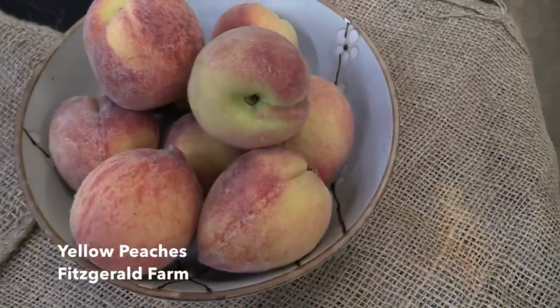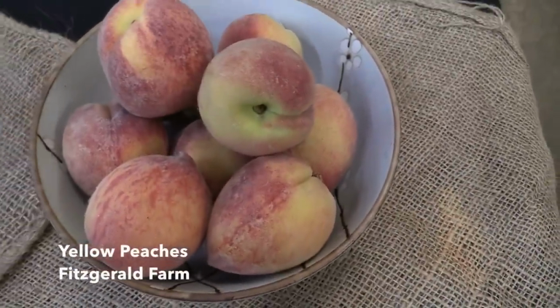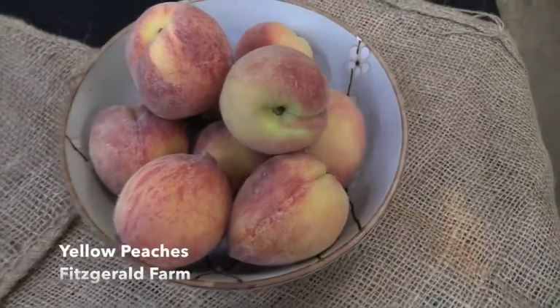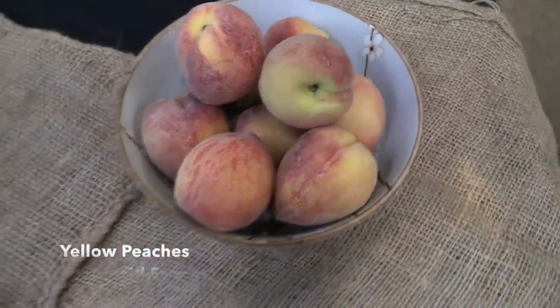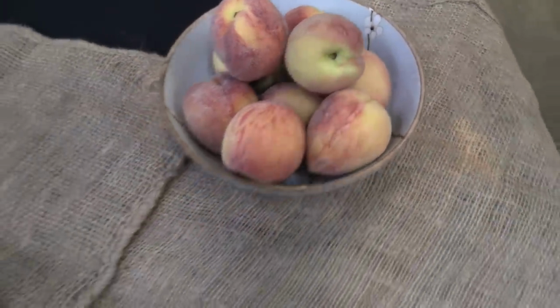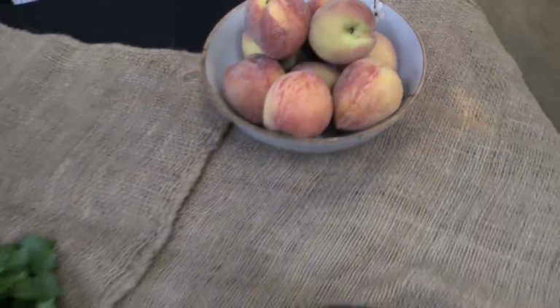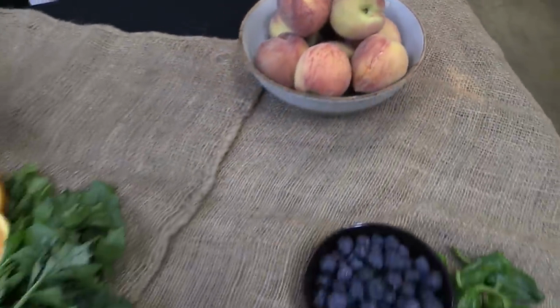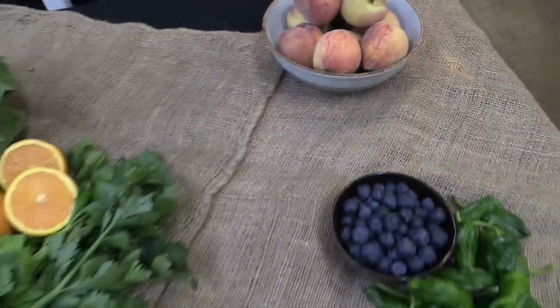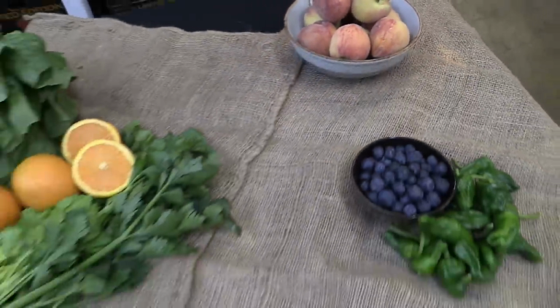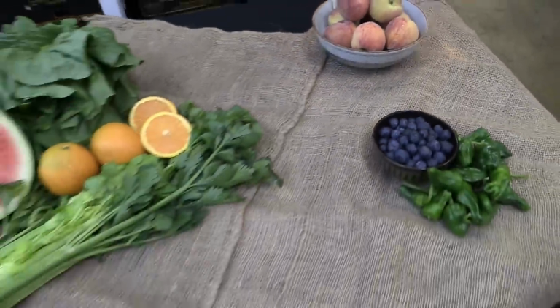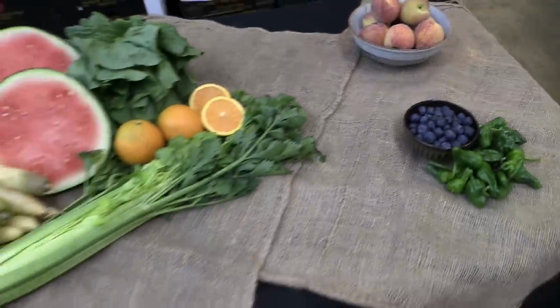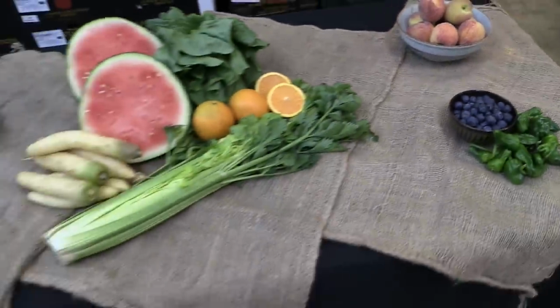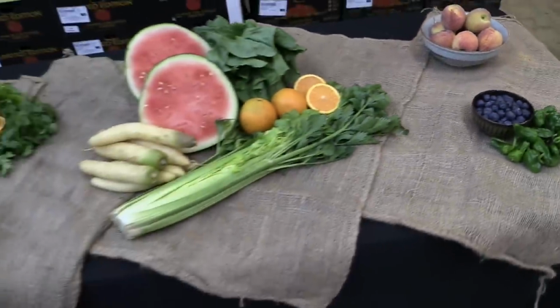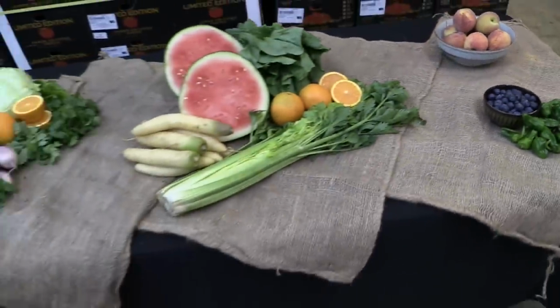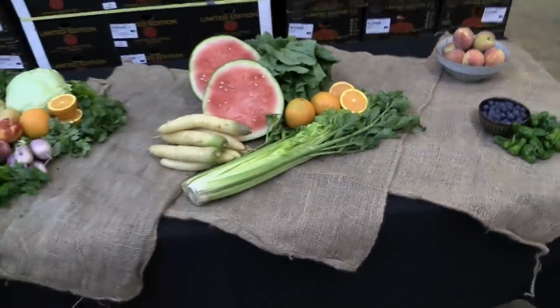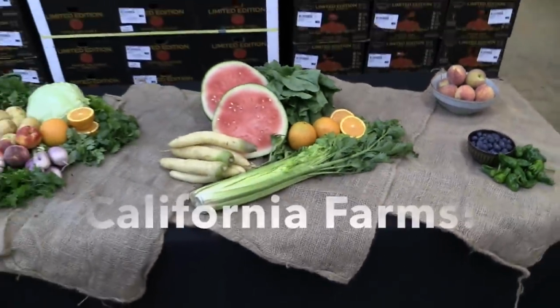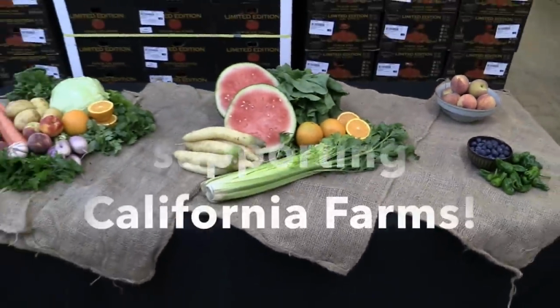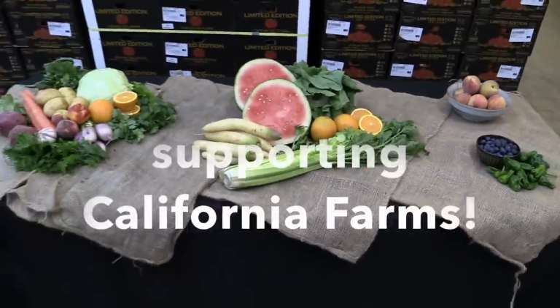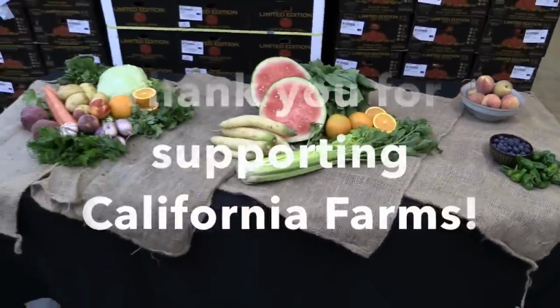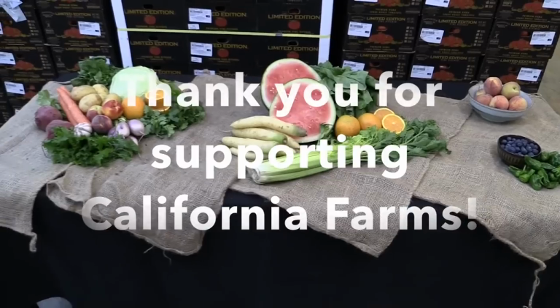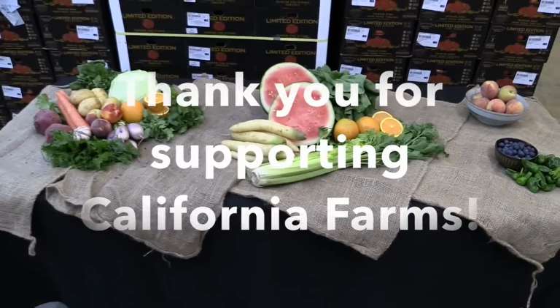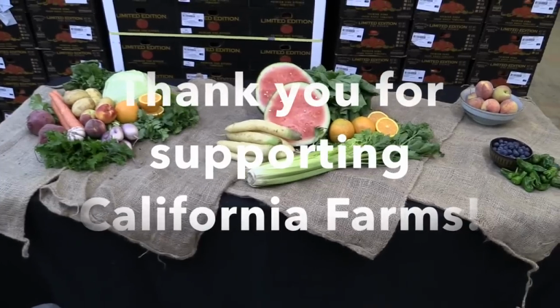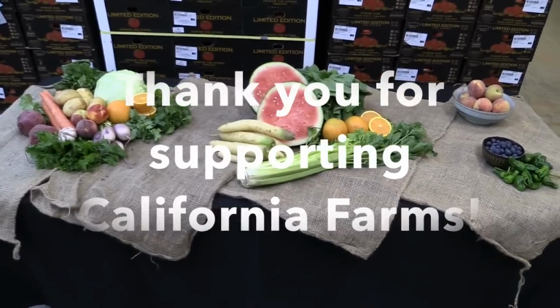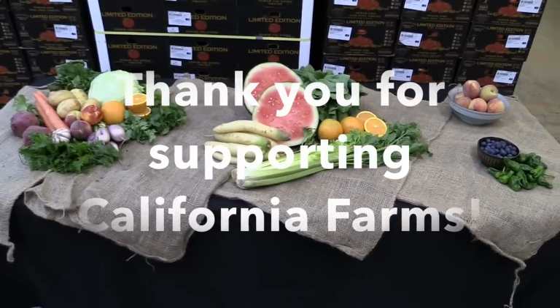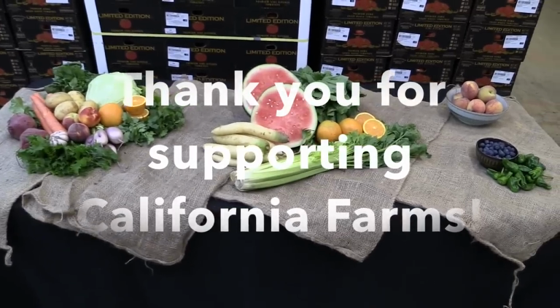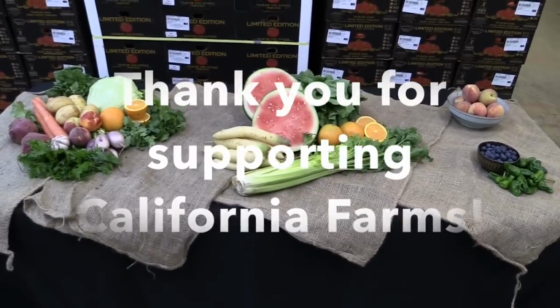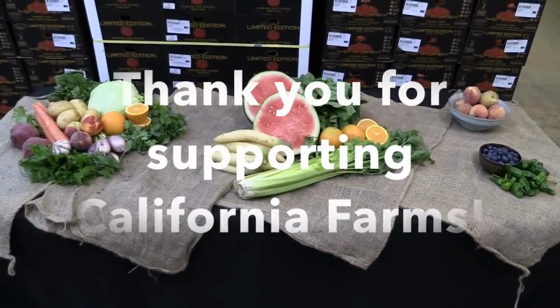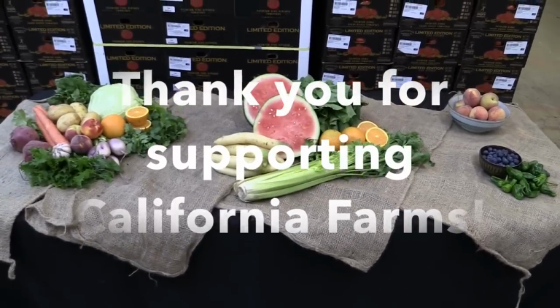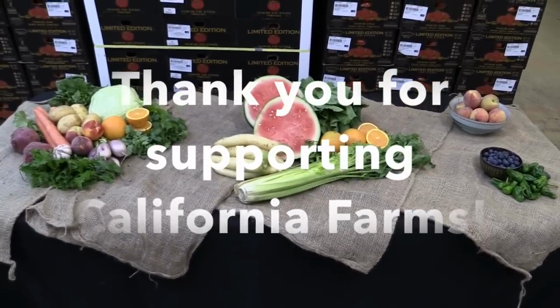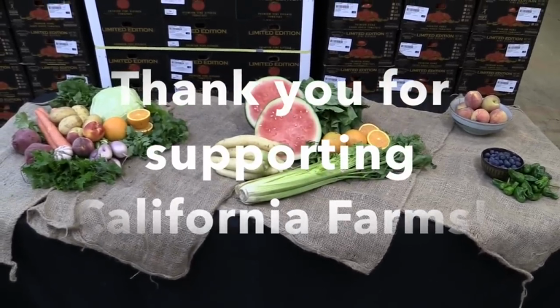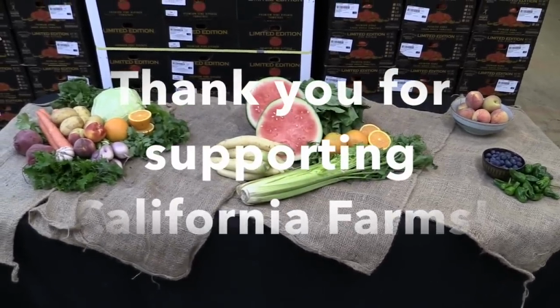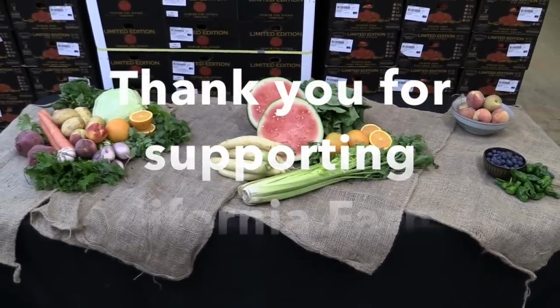Your Farmer's Market Orders help support 13 farms this week. Great job! Enjoy all the summer has to offer and we'll see you back here next week. Thanks for stopping by!